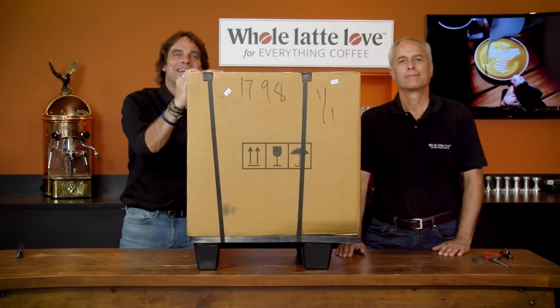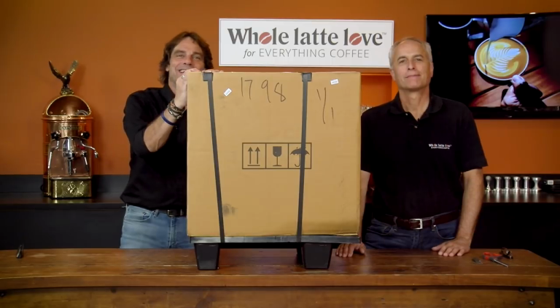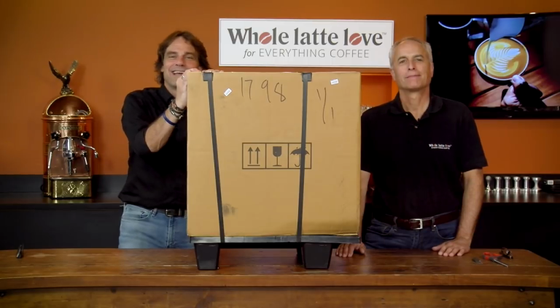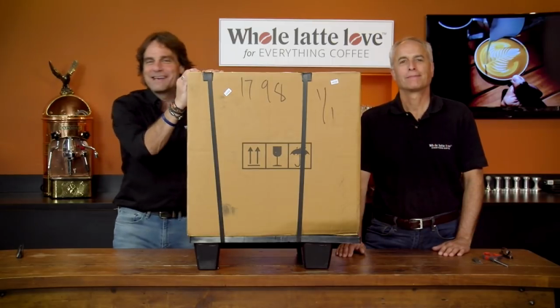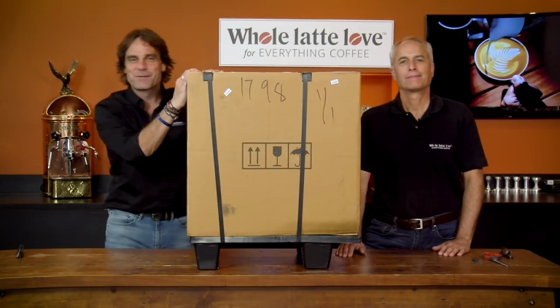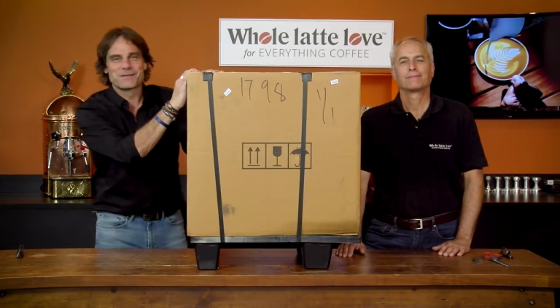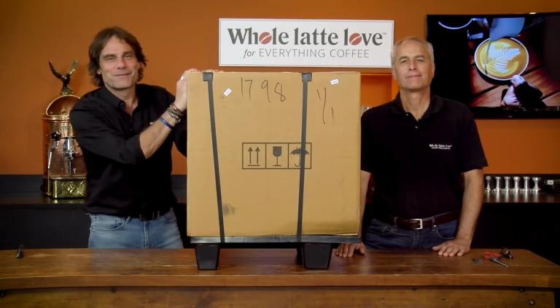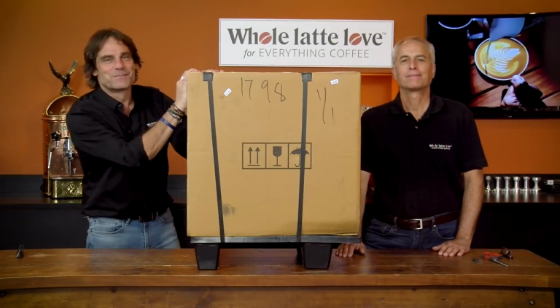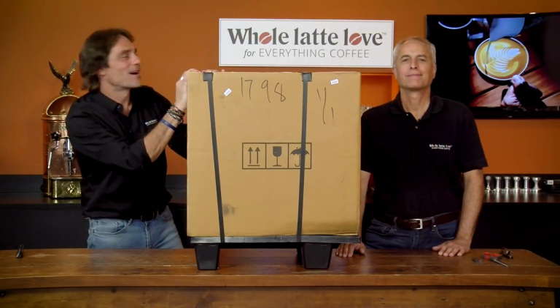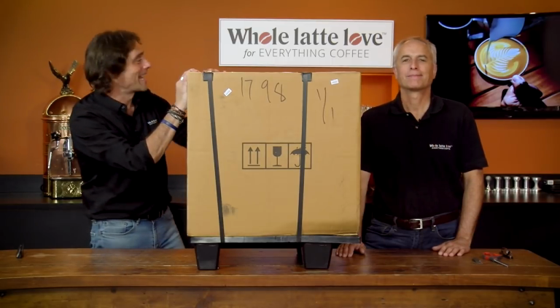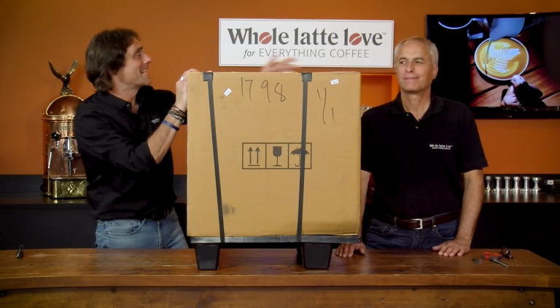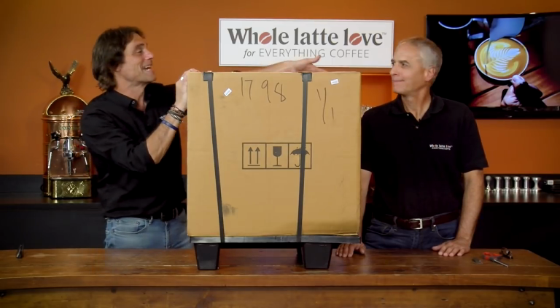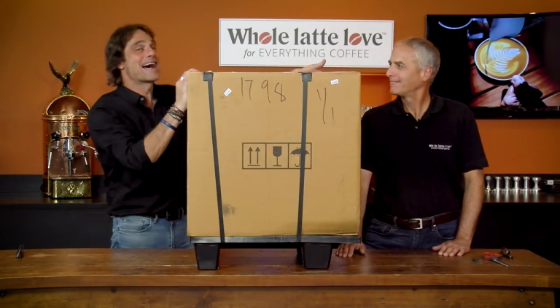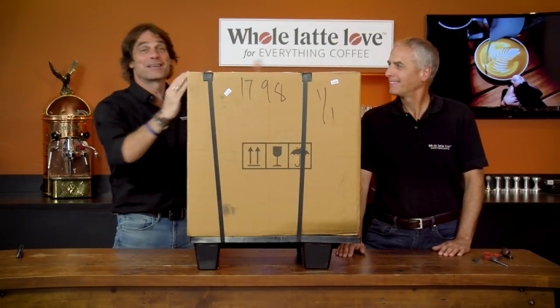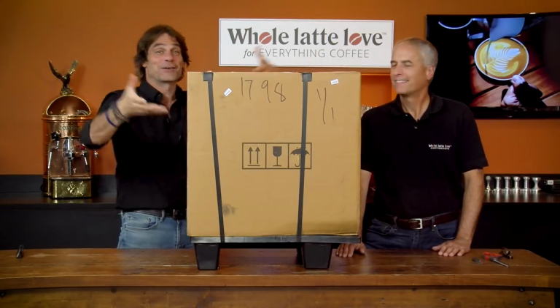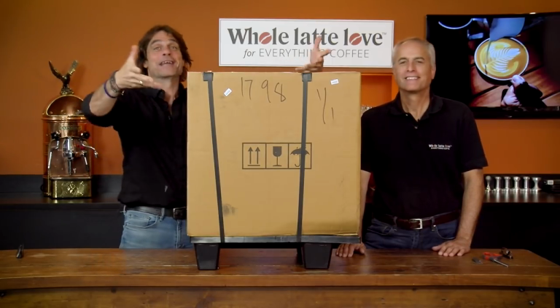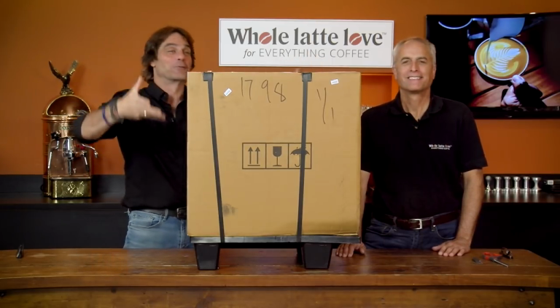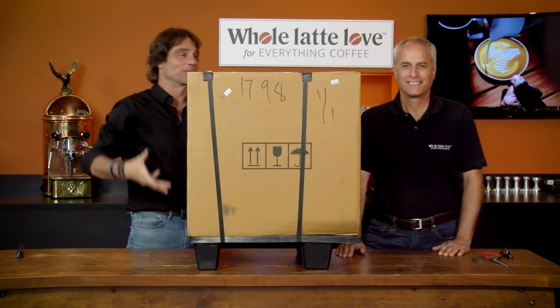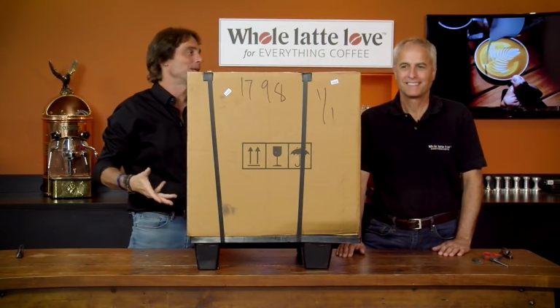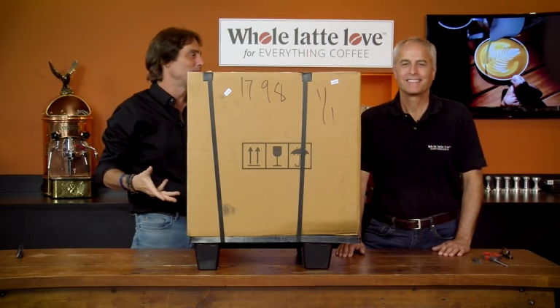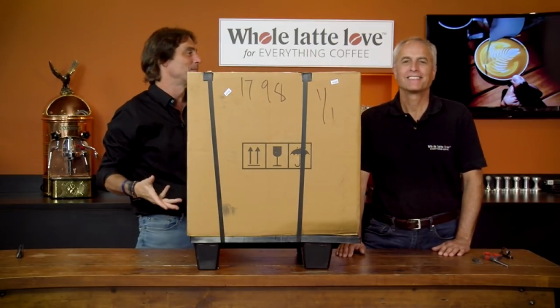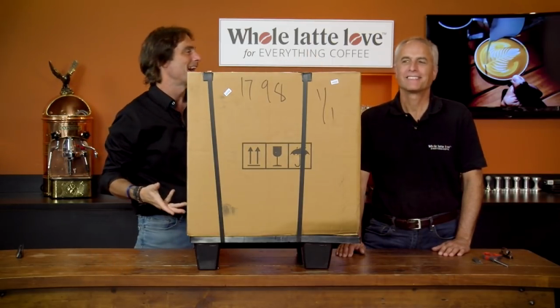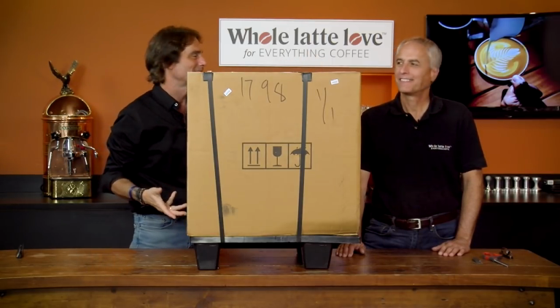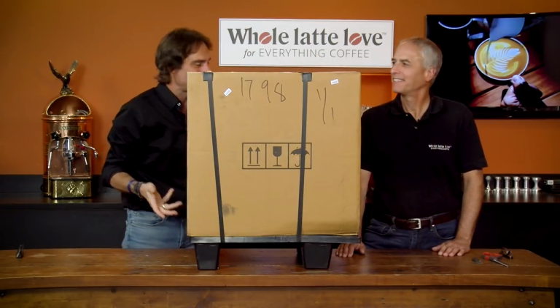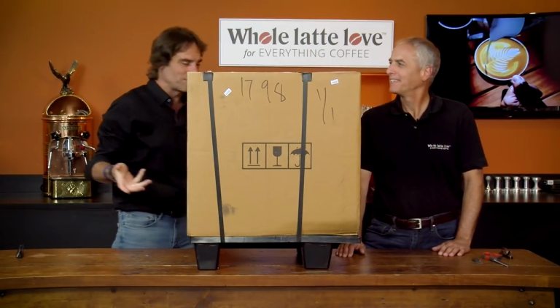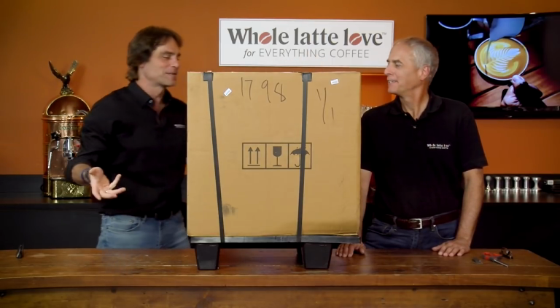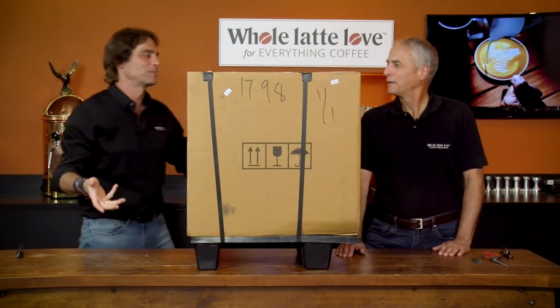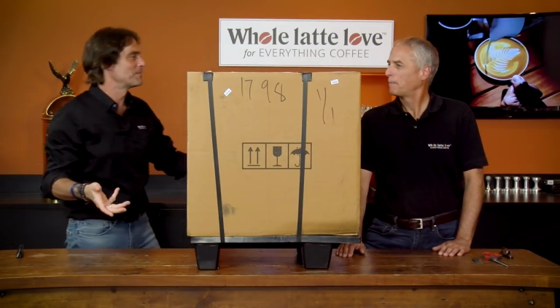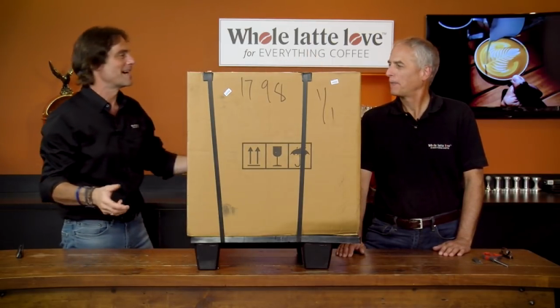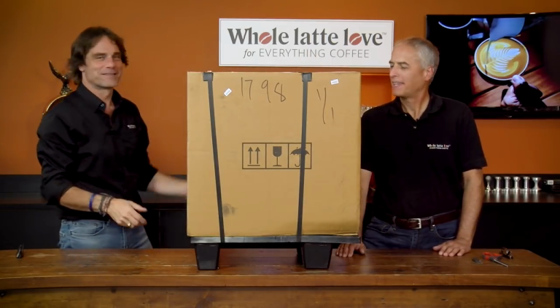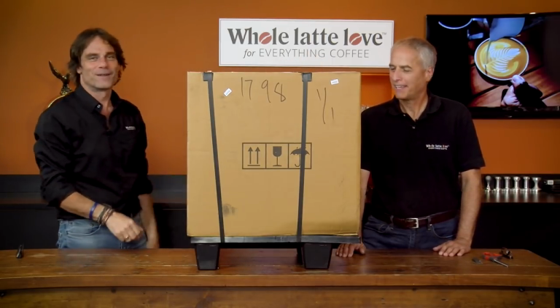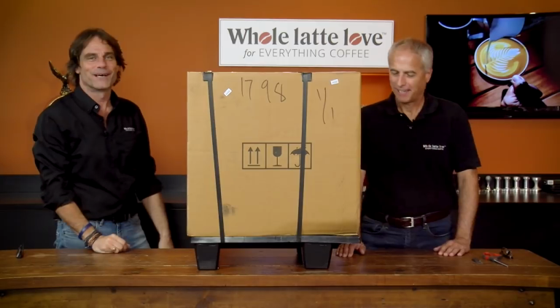Hey, espresso lovers. Mark and Todd here in a really big box. Todd, what is this big box all about?